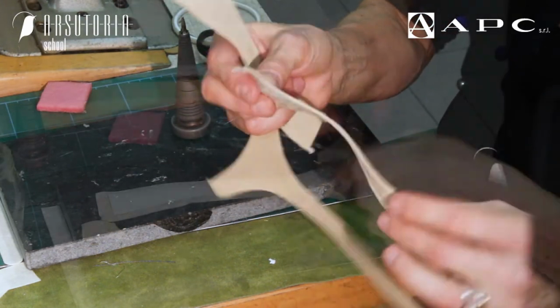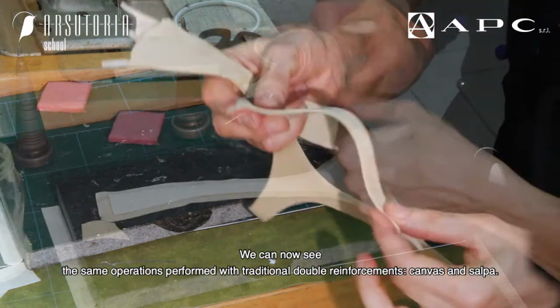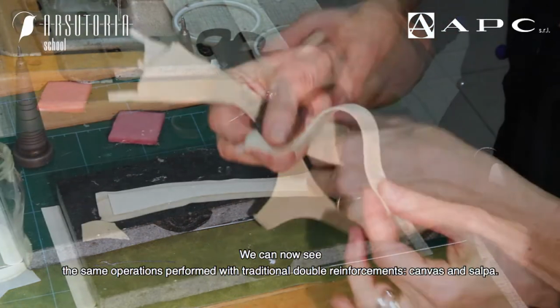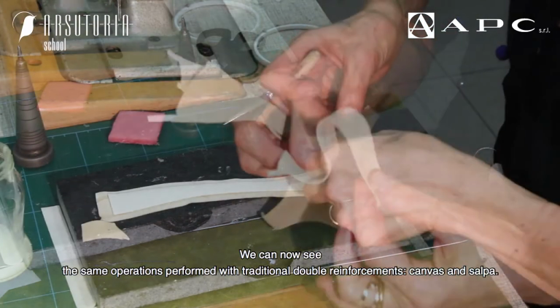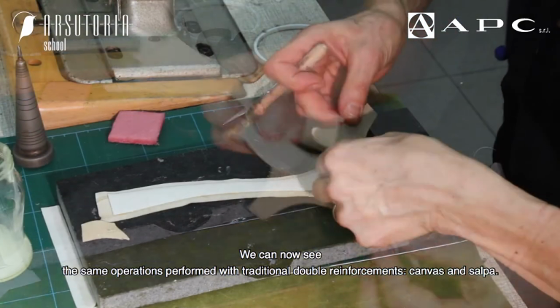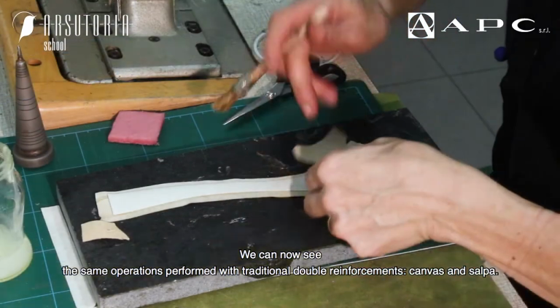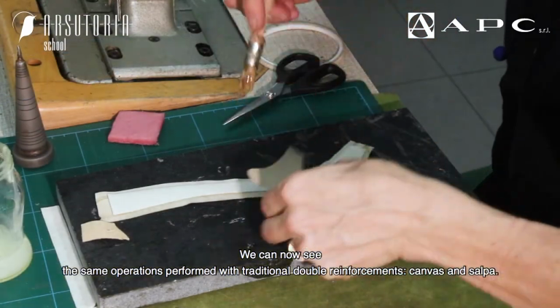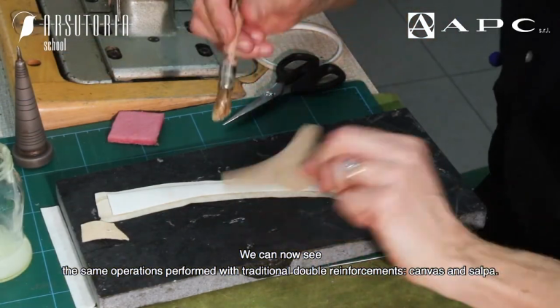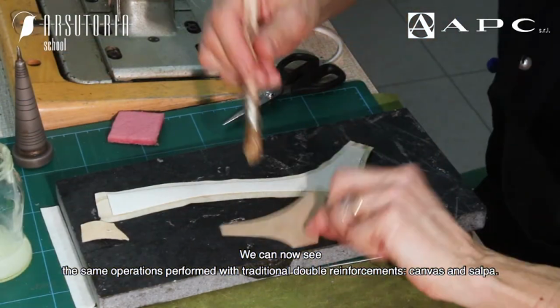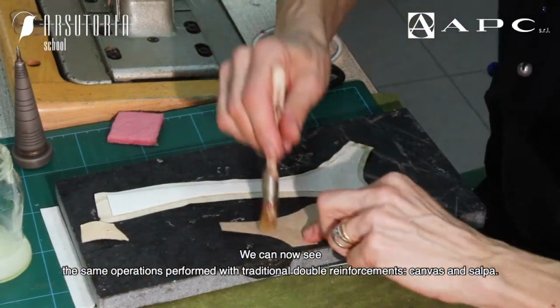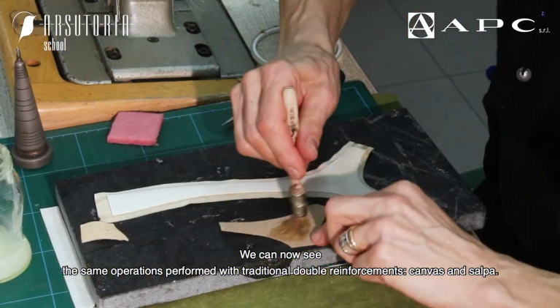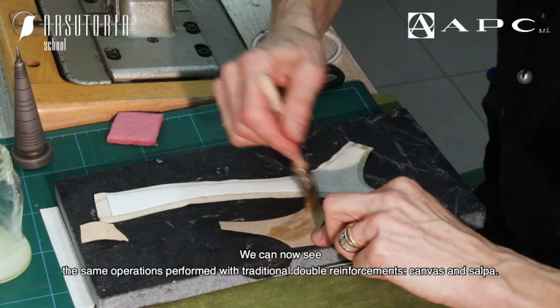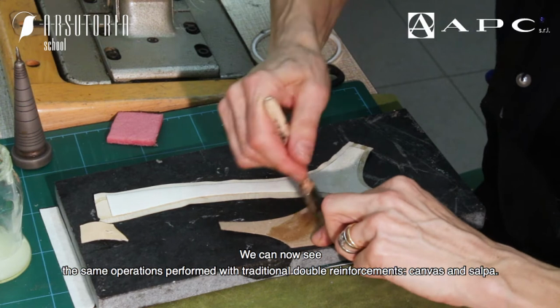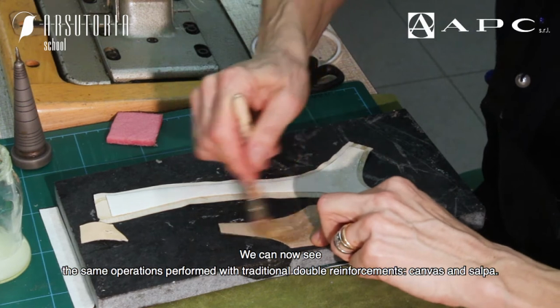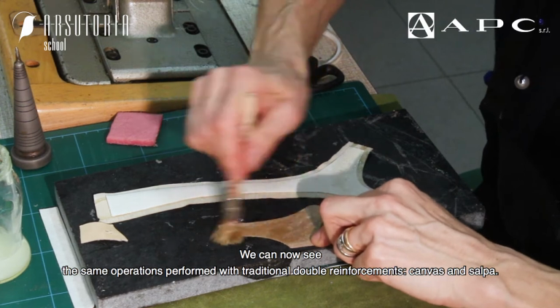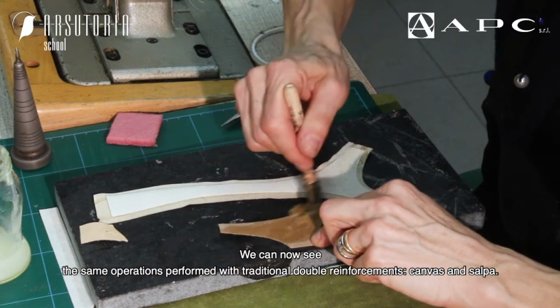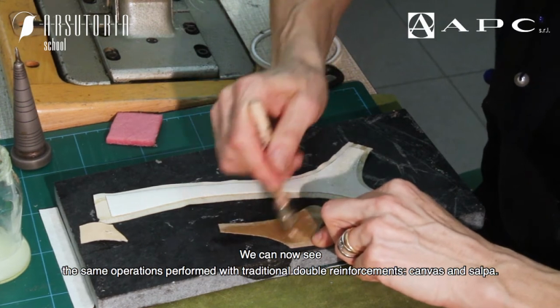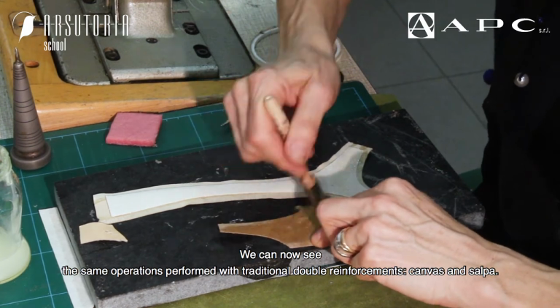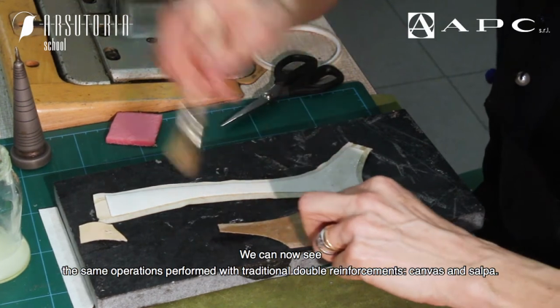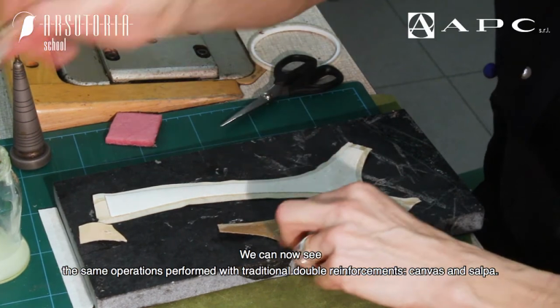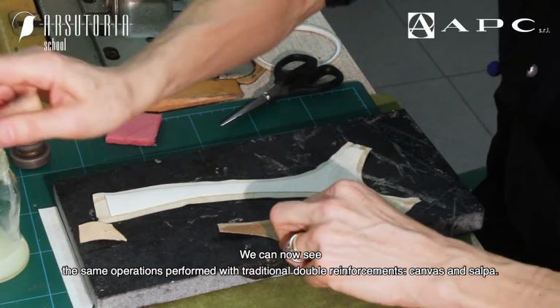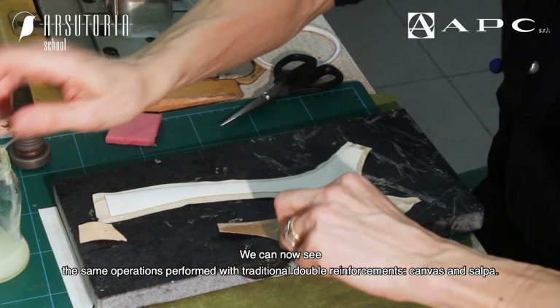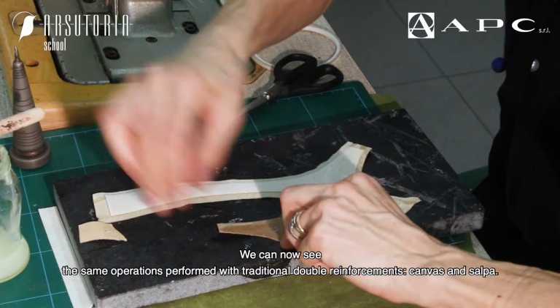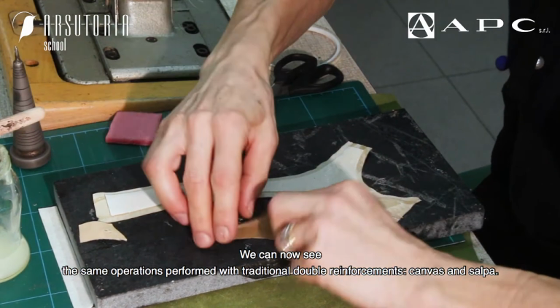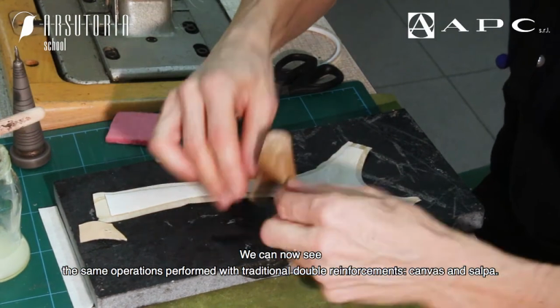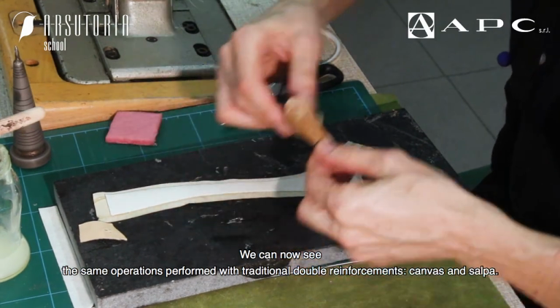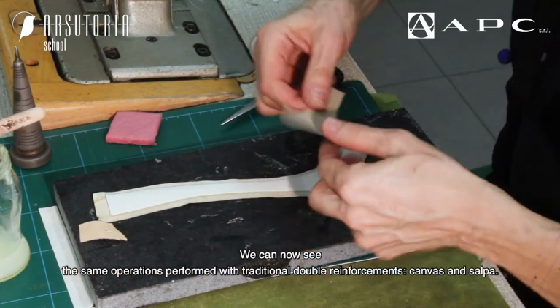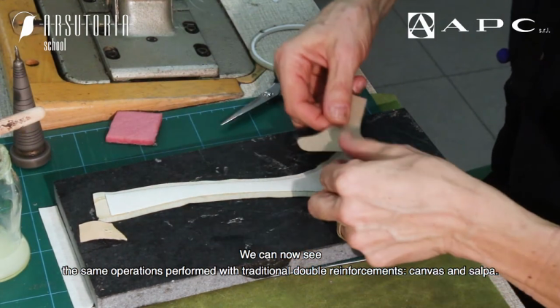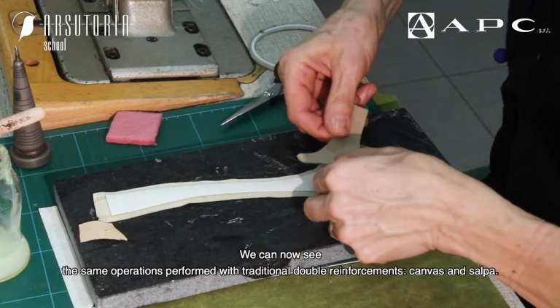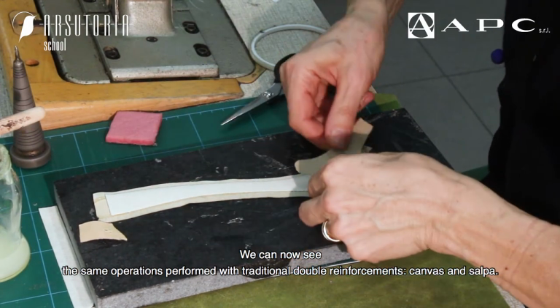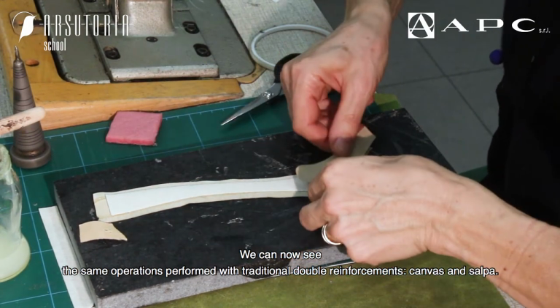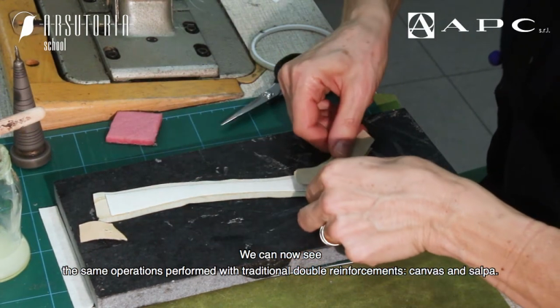We can now see the same operations performed with the traditional double reinforcements, canvas and salpa.